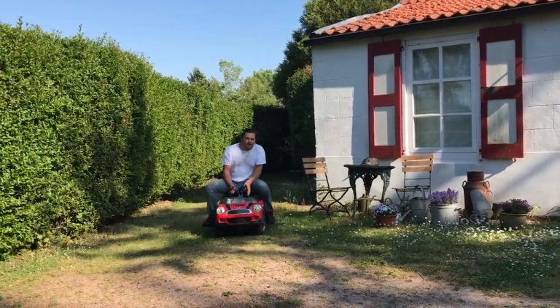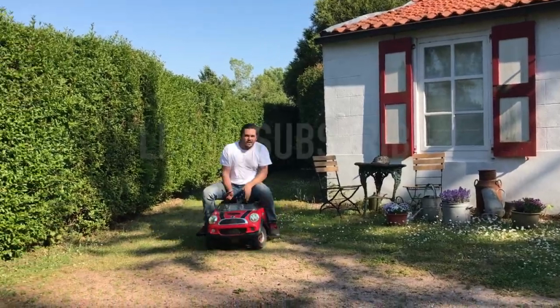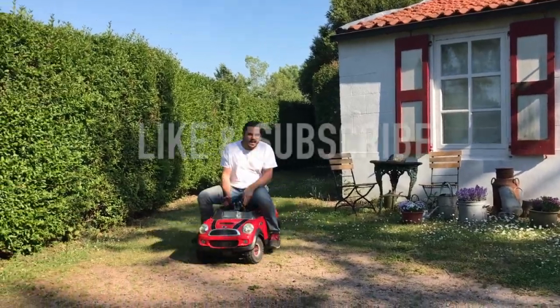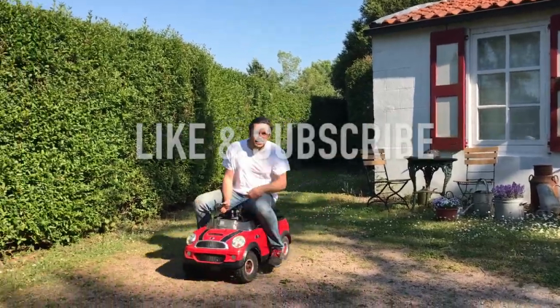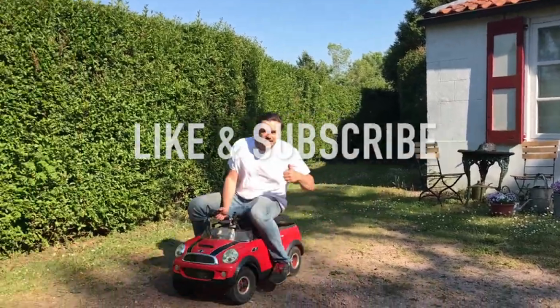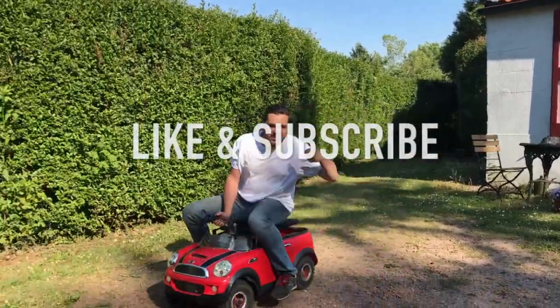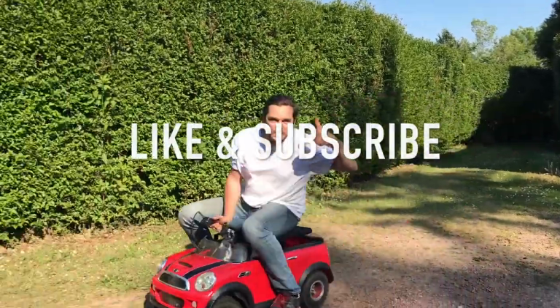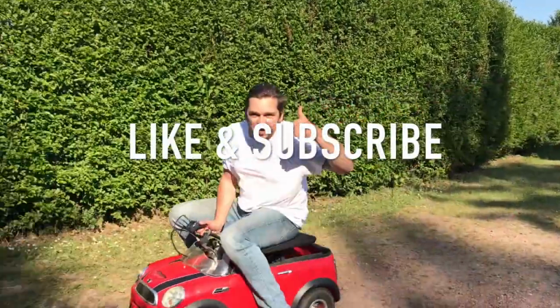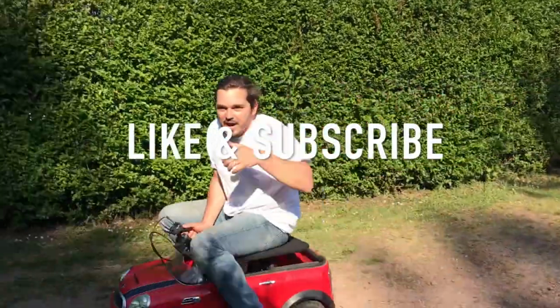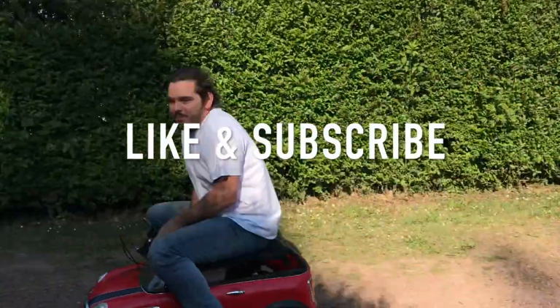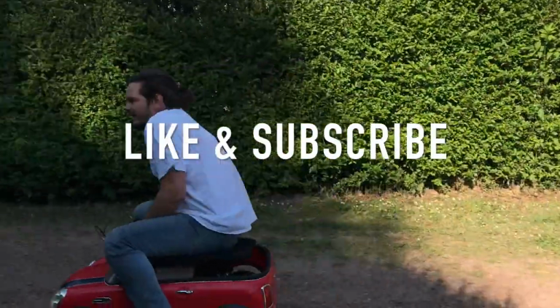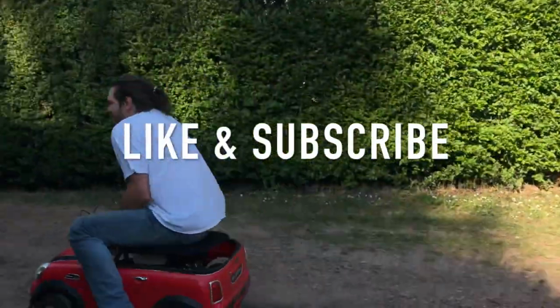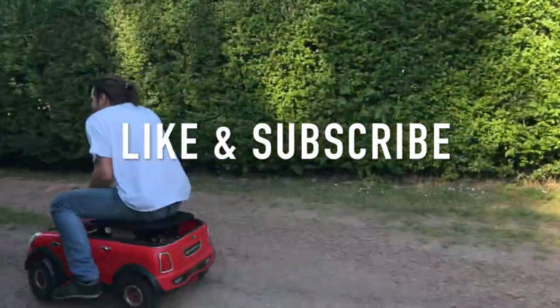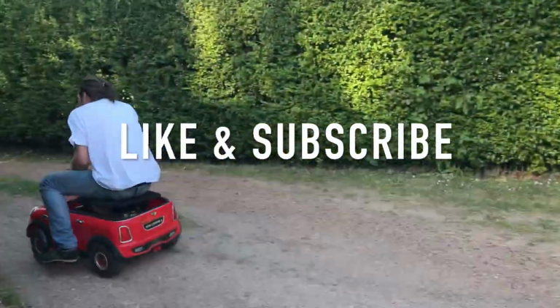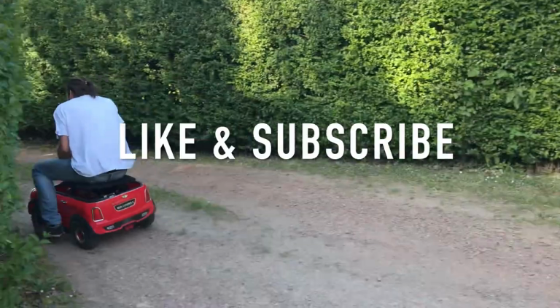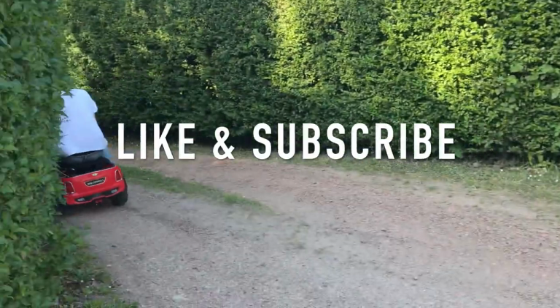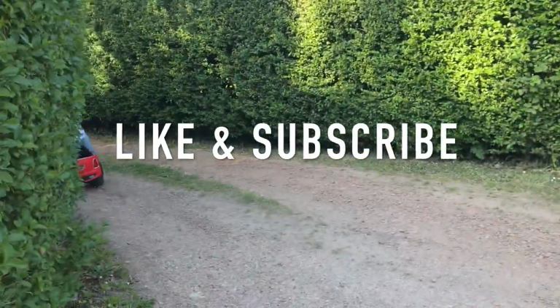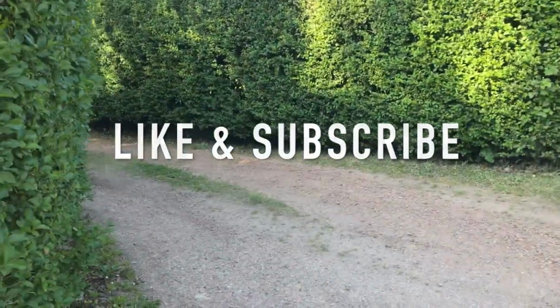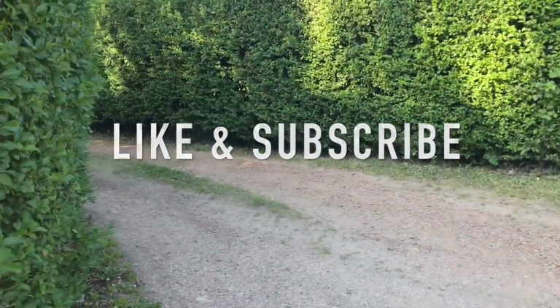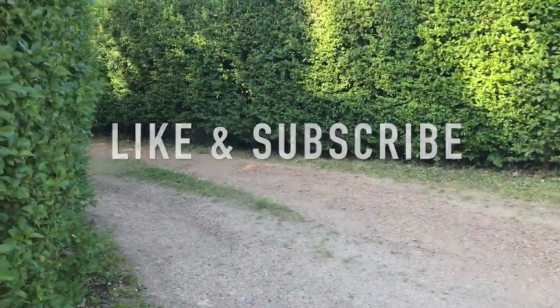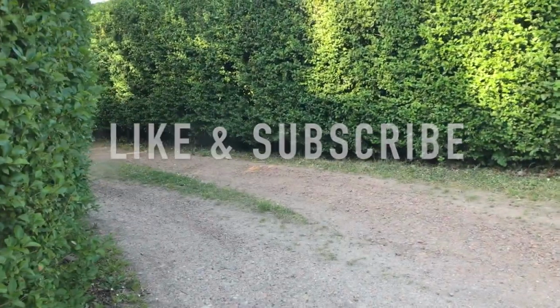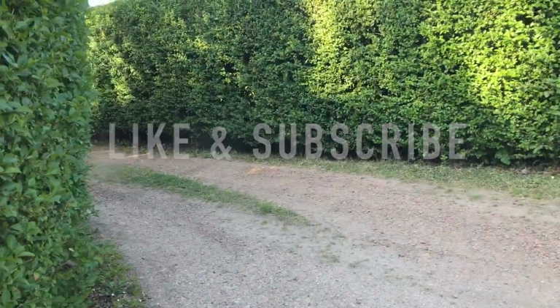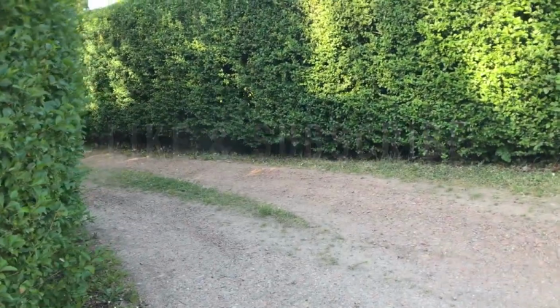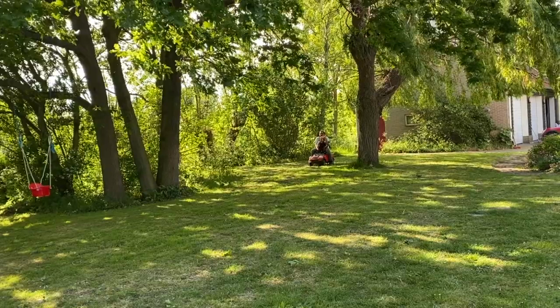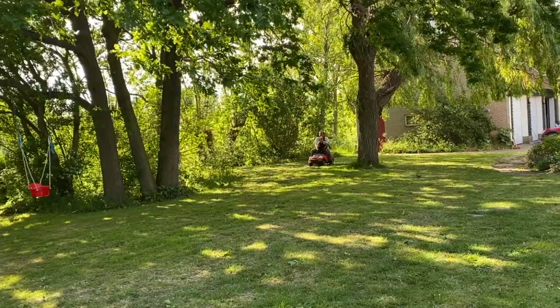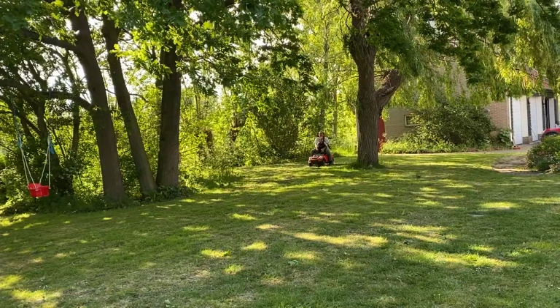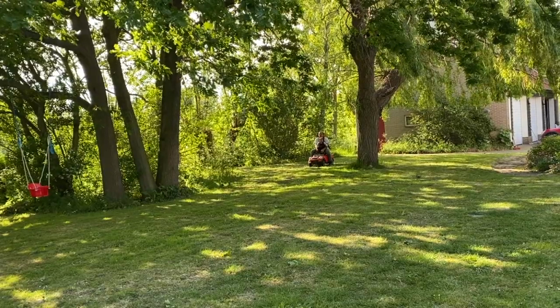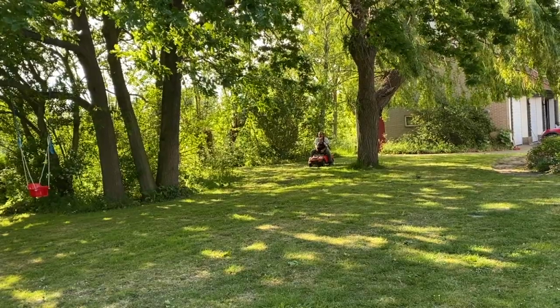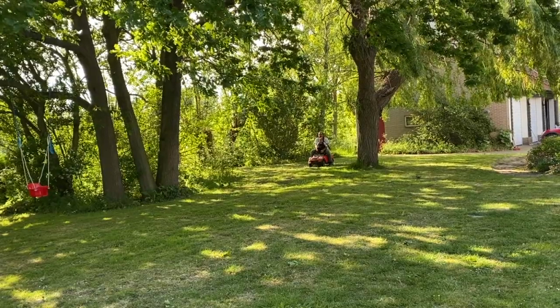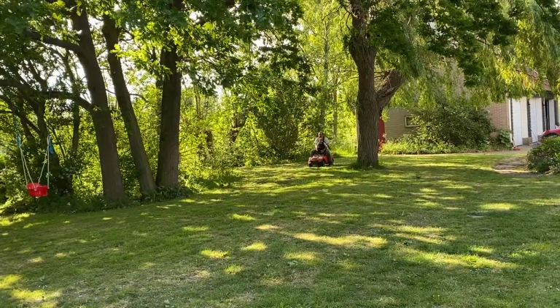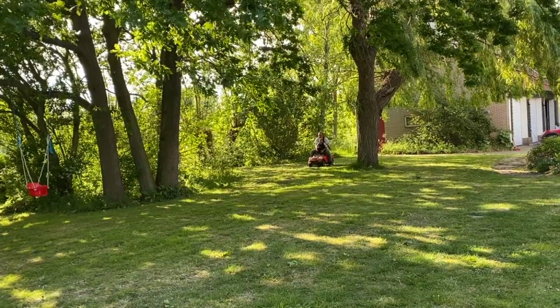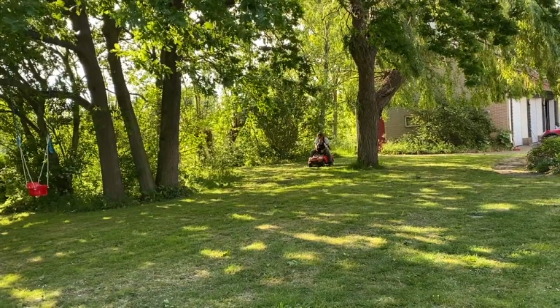Like and subscribe. Here we go — one, two, three, go!